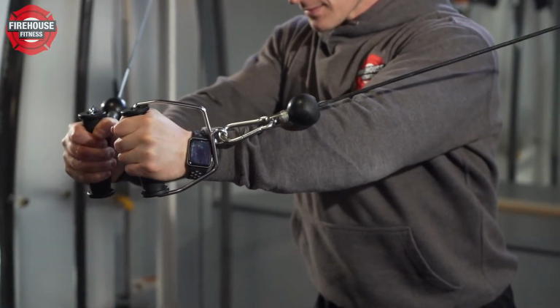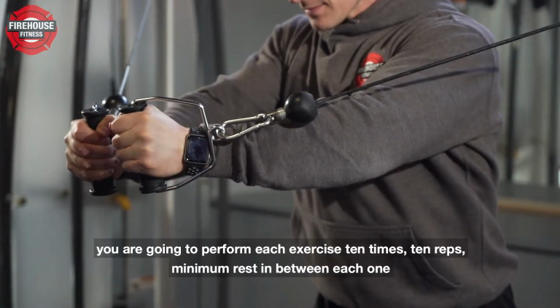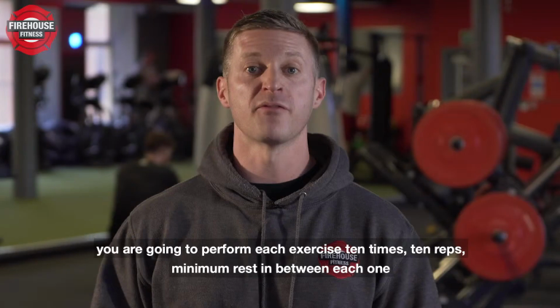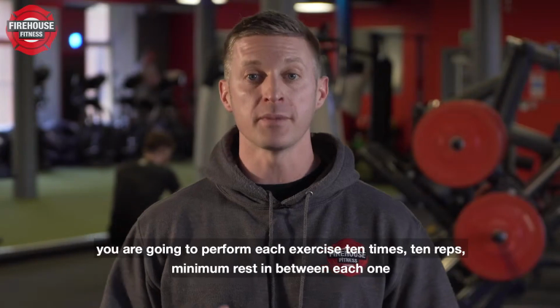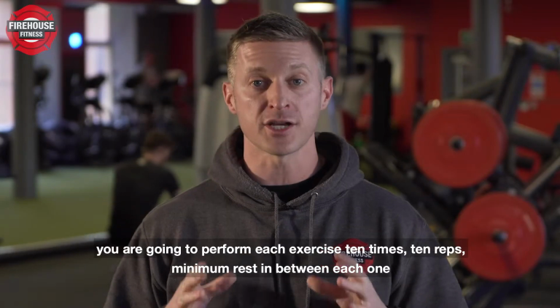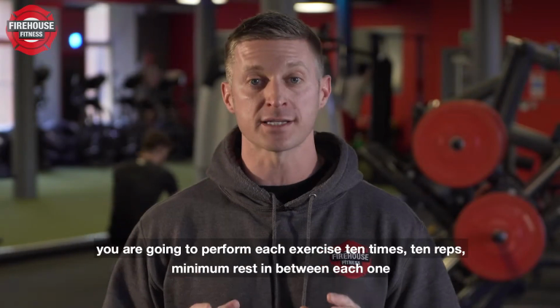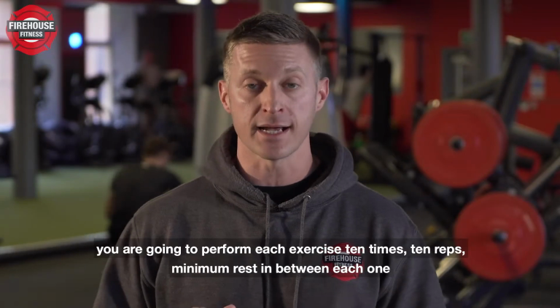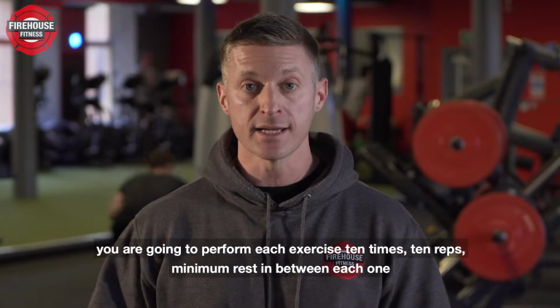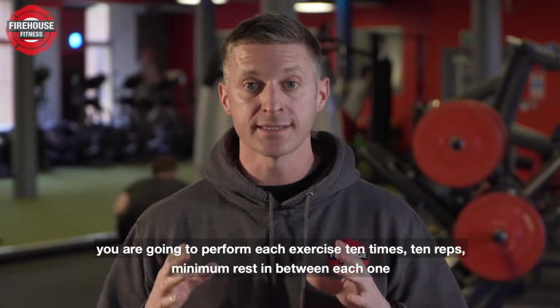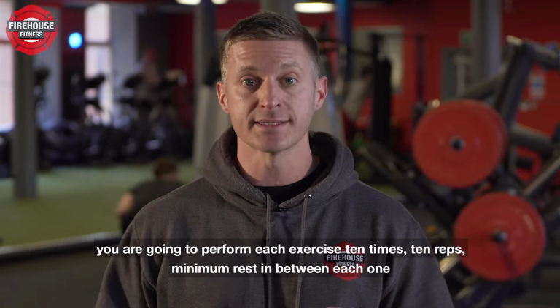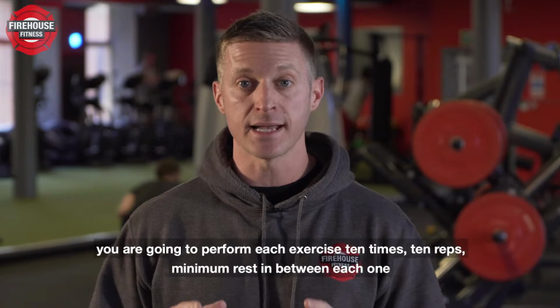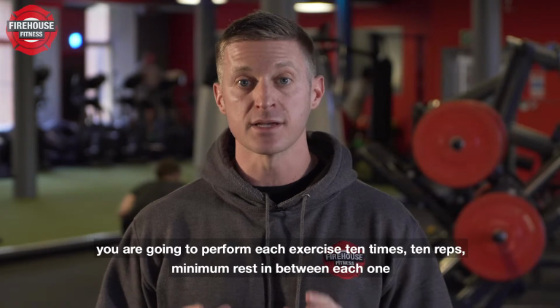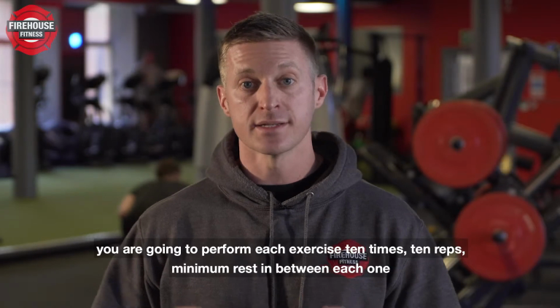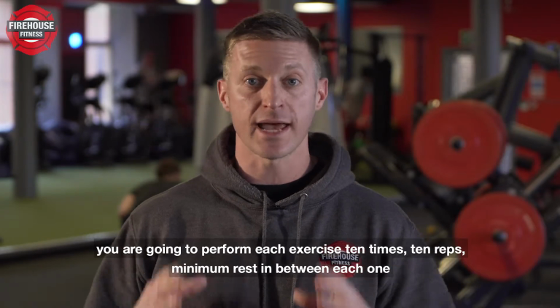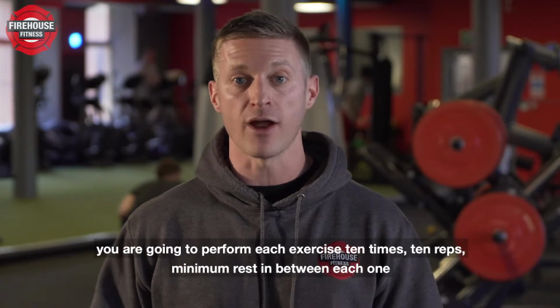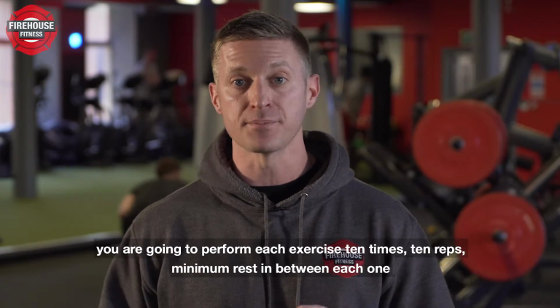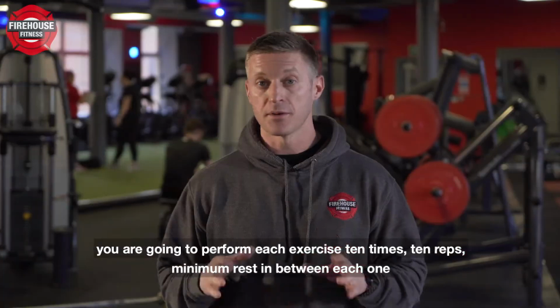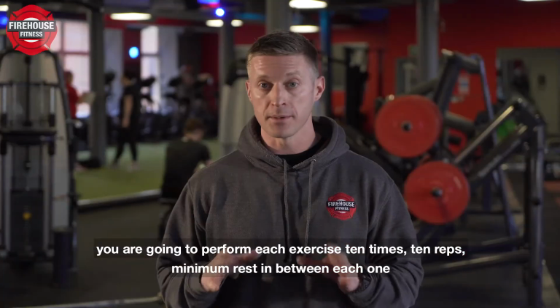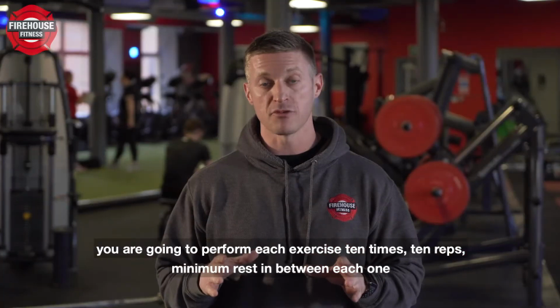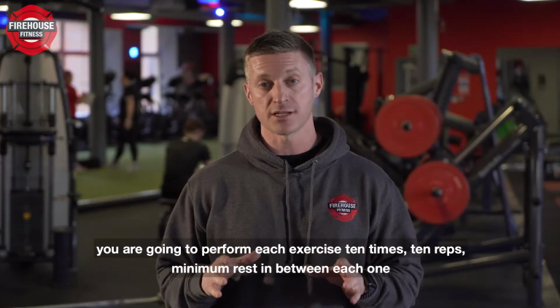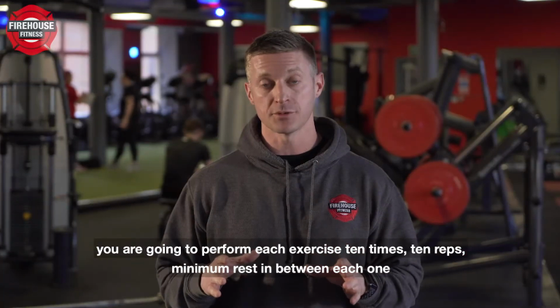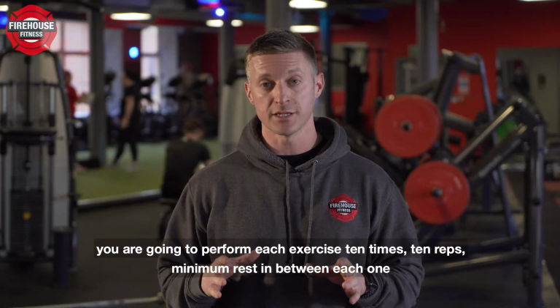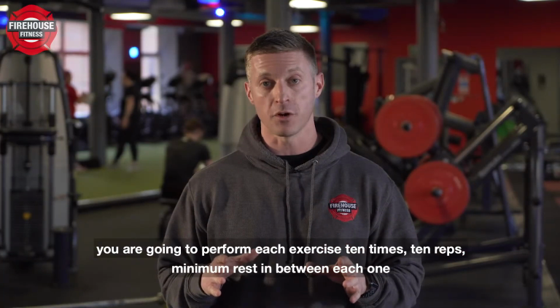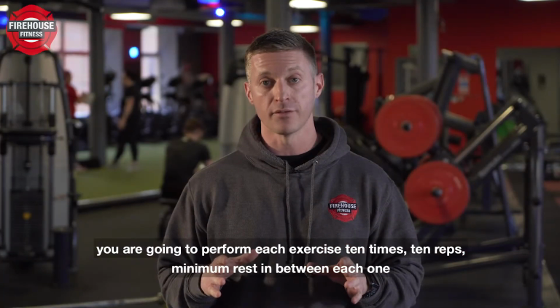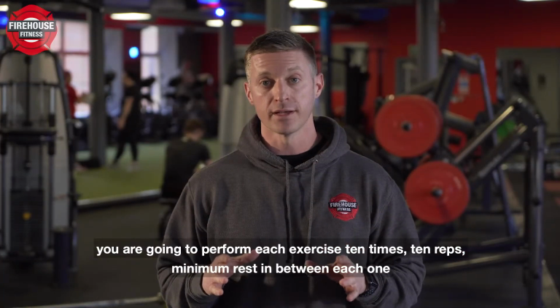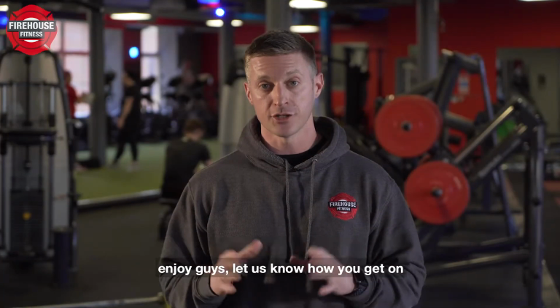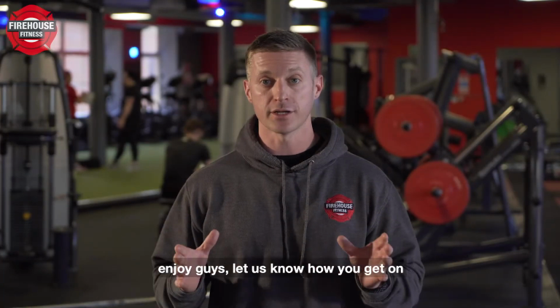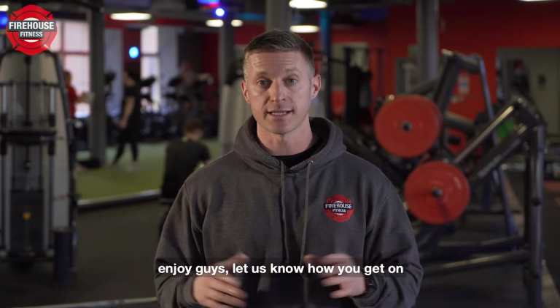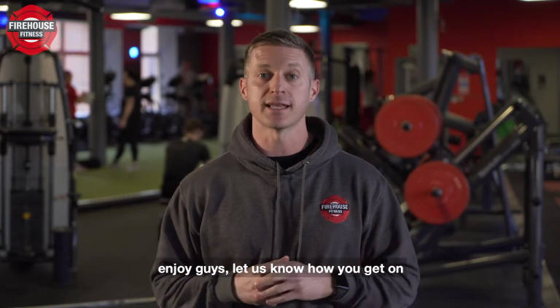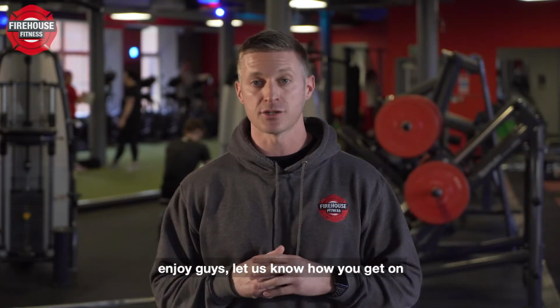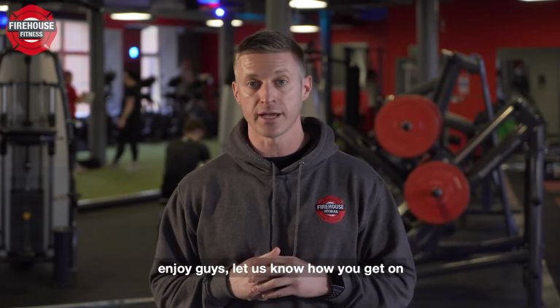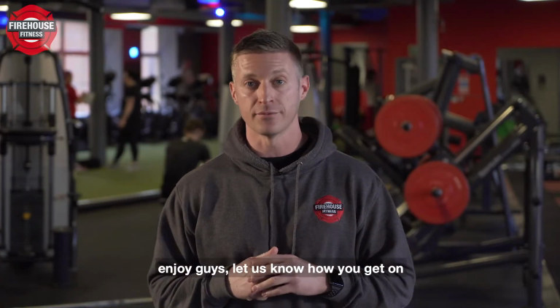You're going to perform each exercise 10 sets, 10 reps, with minimum rest in between each one. Enjoy guys, let us know how you get on.